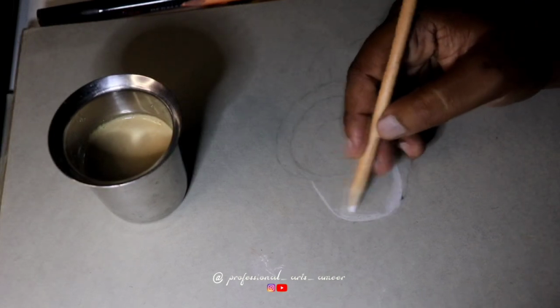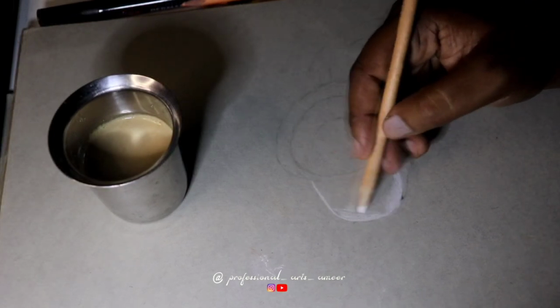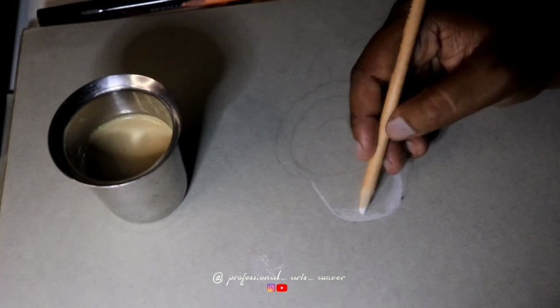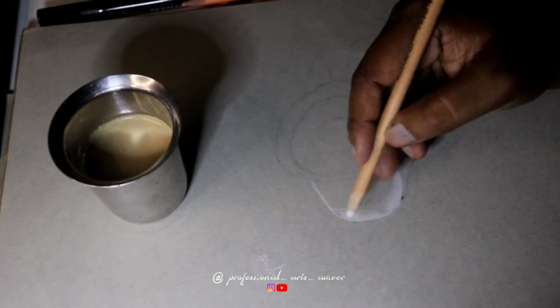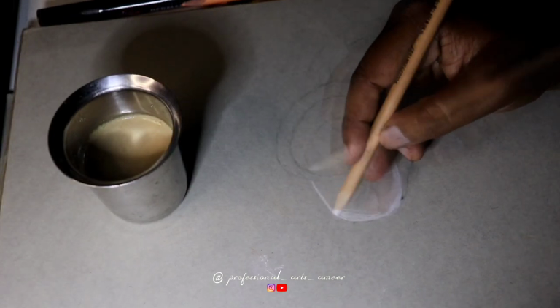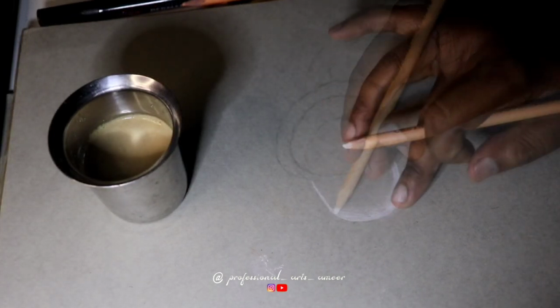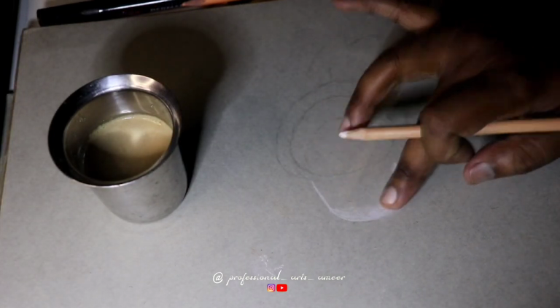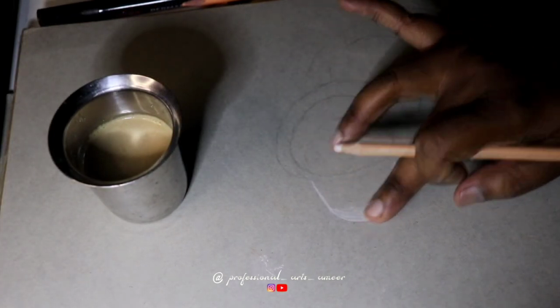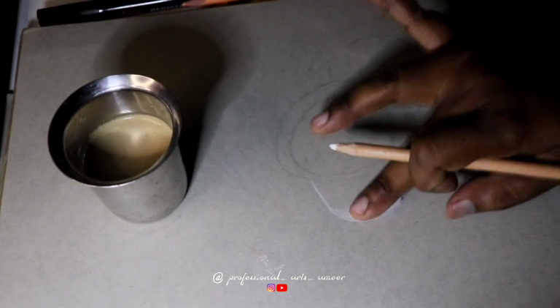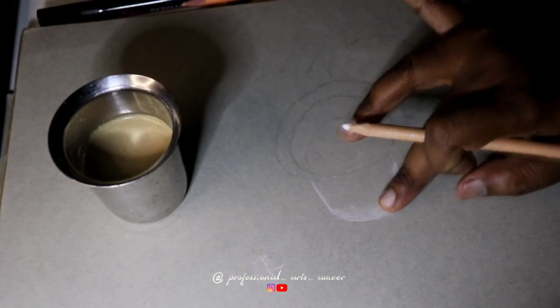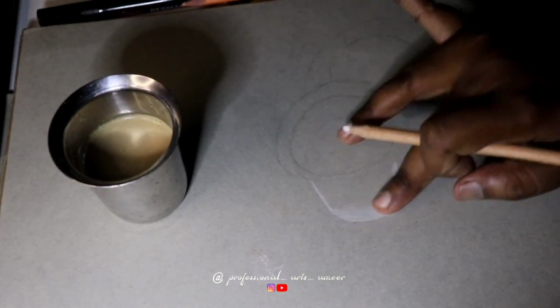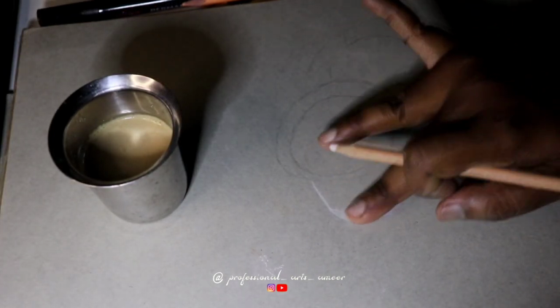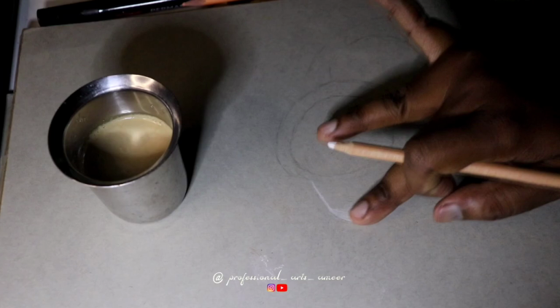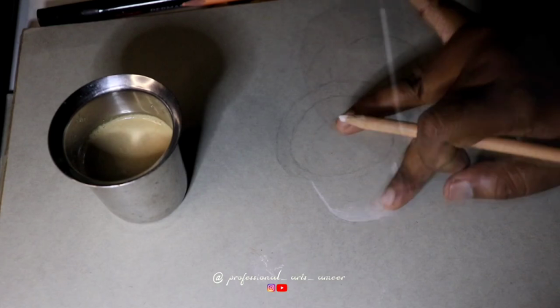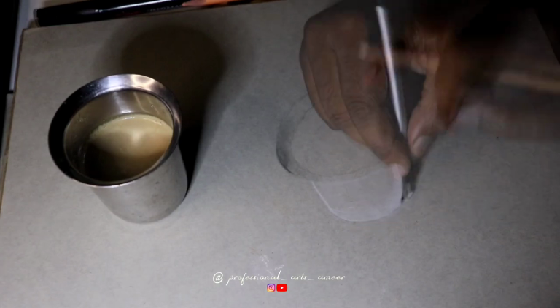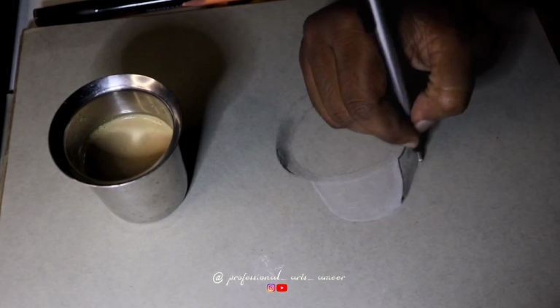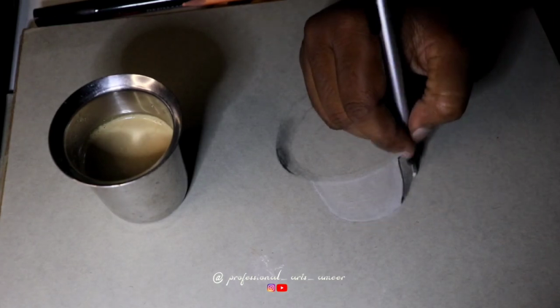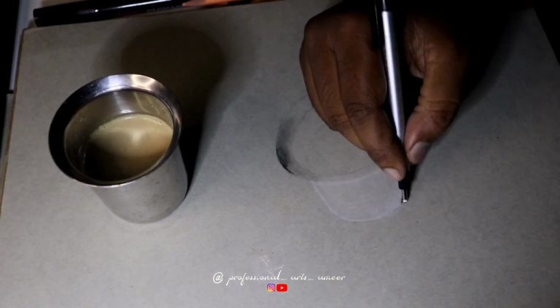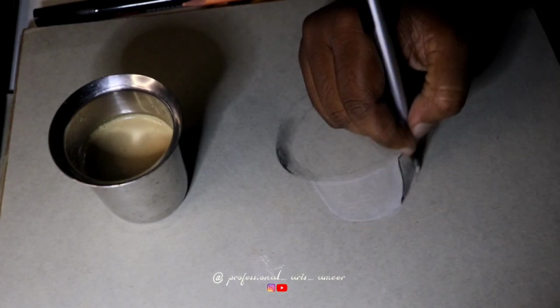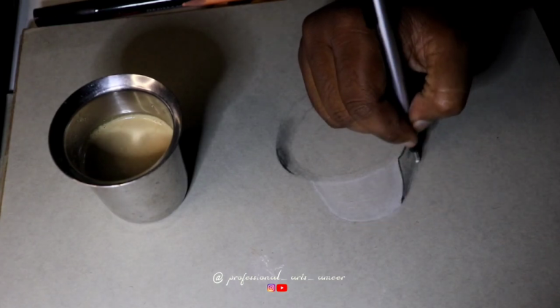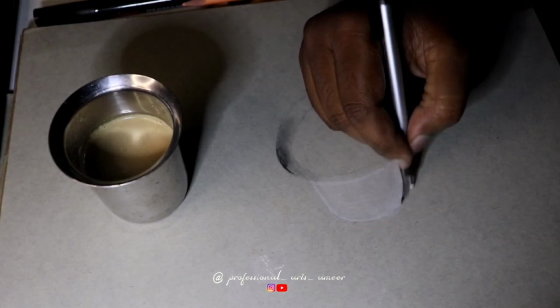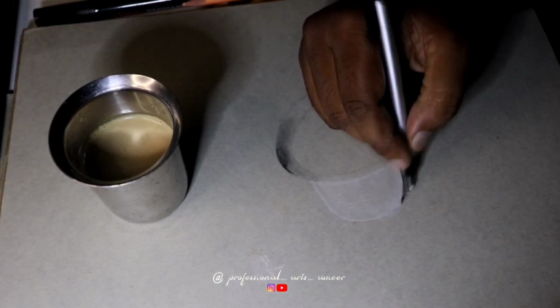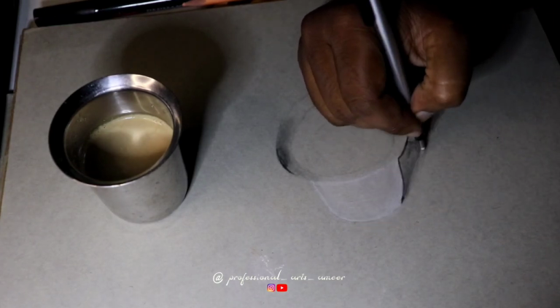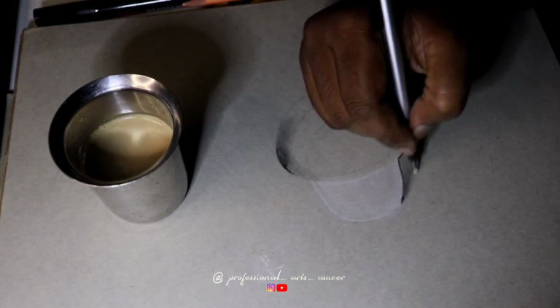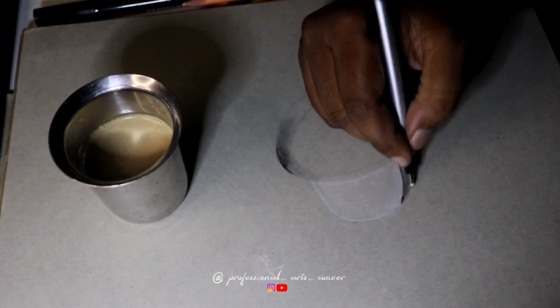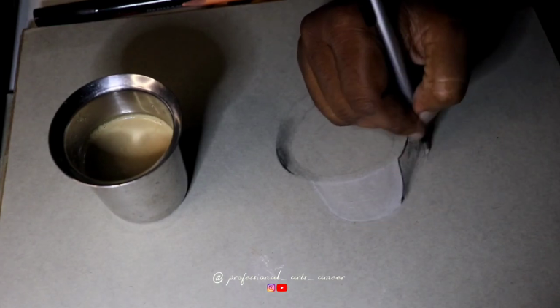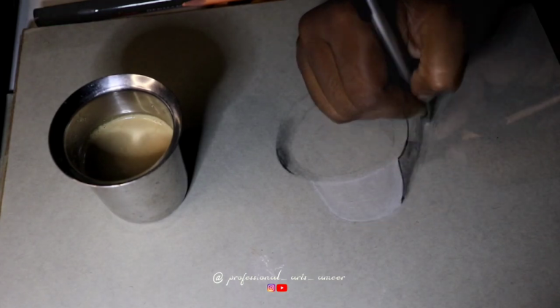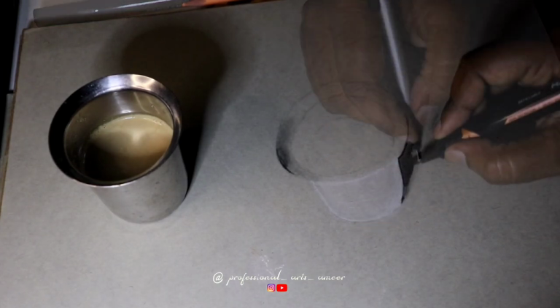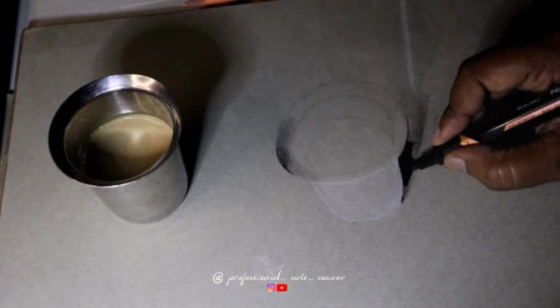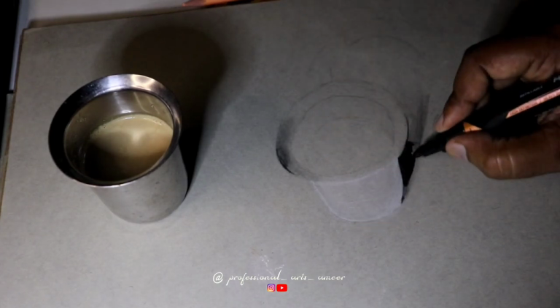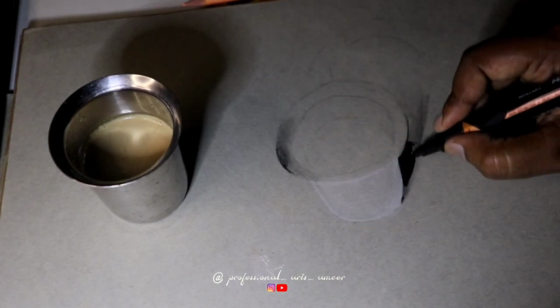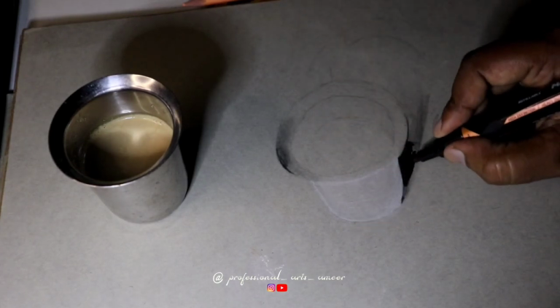We are going to use a charcoal pencil to make this tea glass. We are going to make a shadow effect.